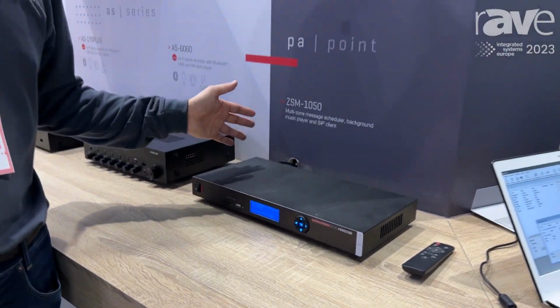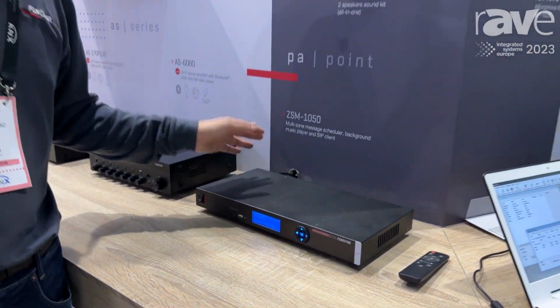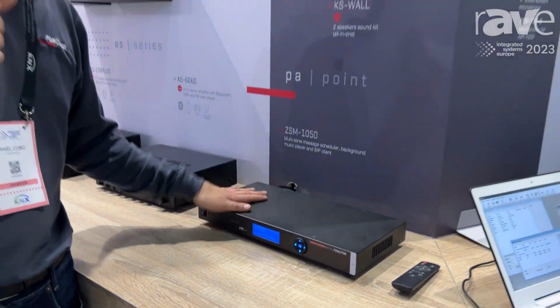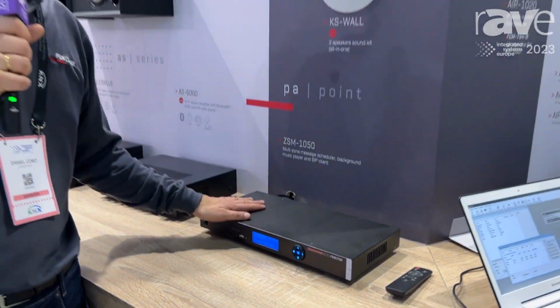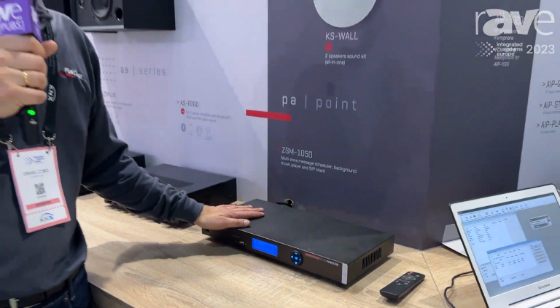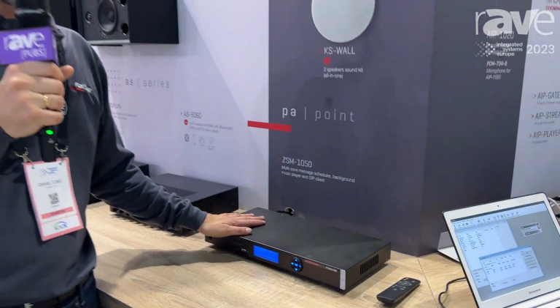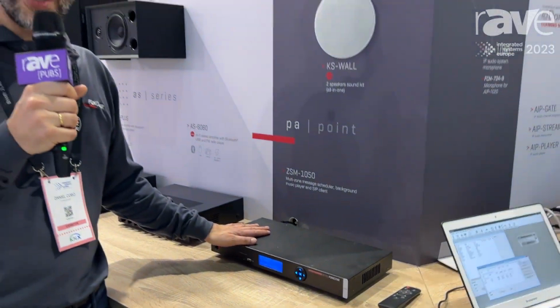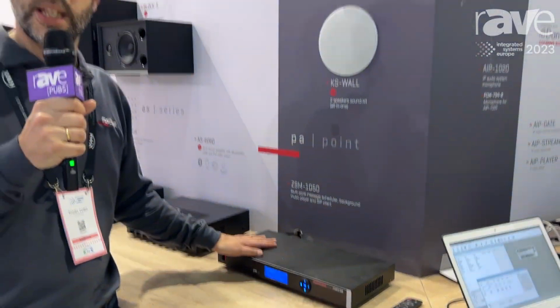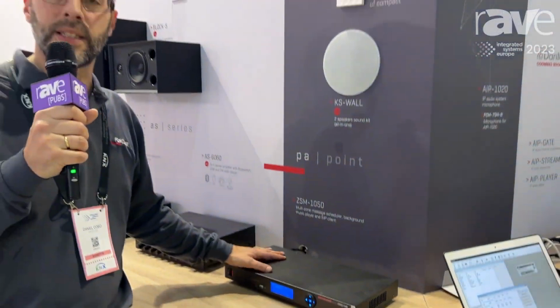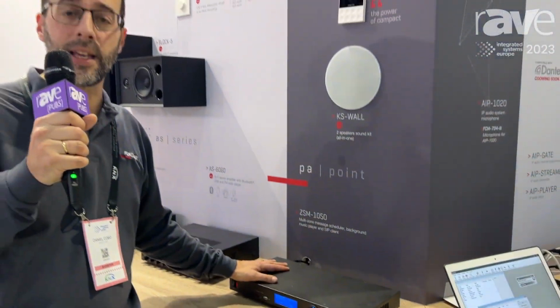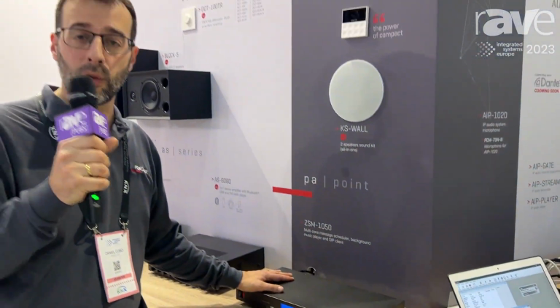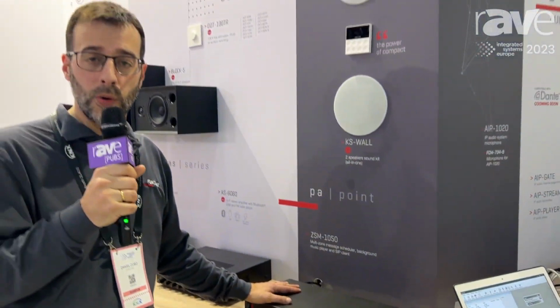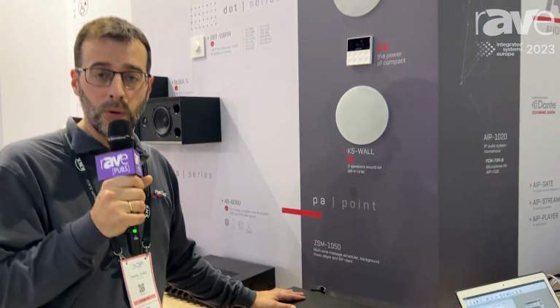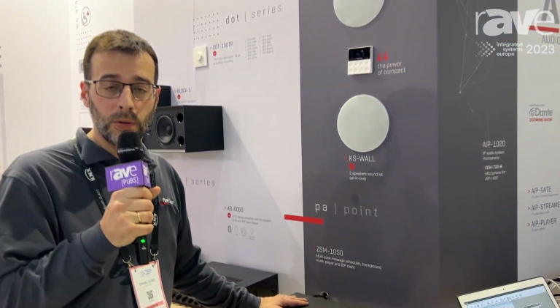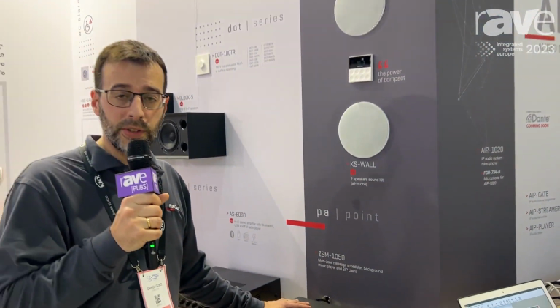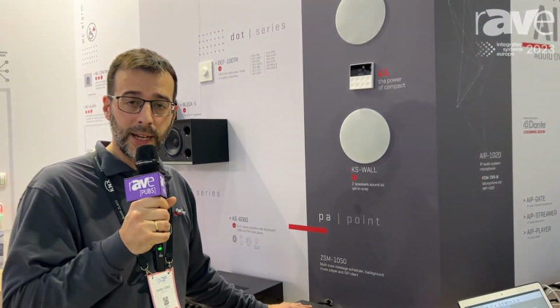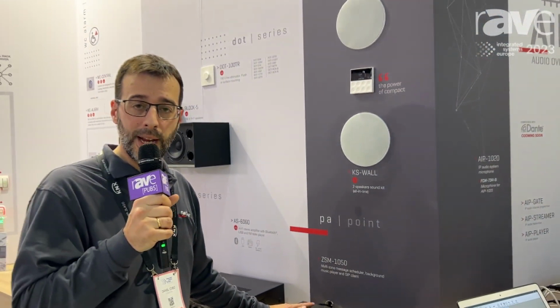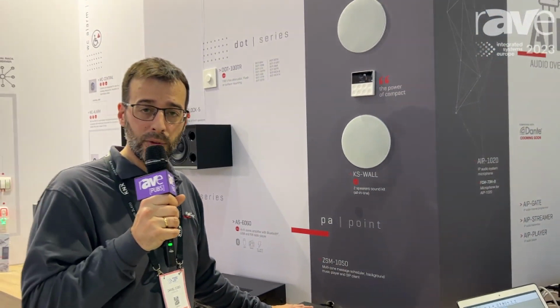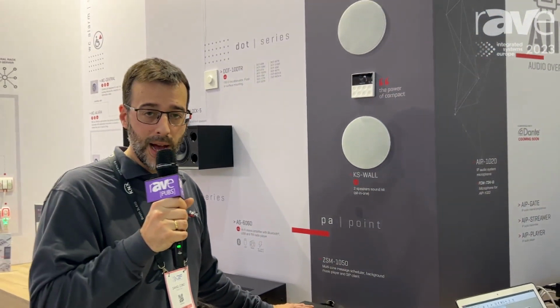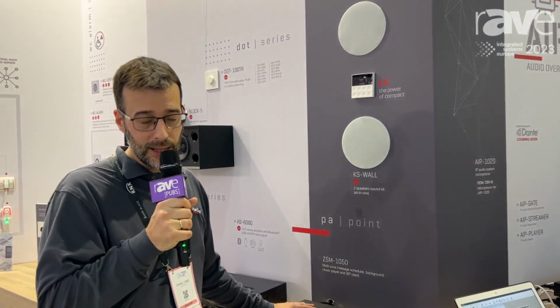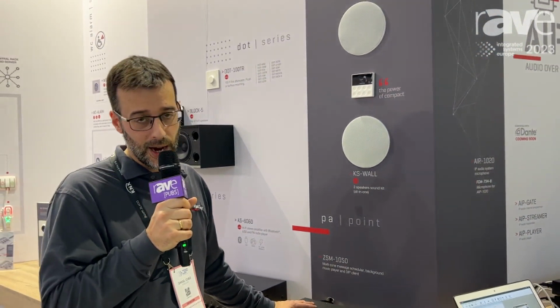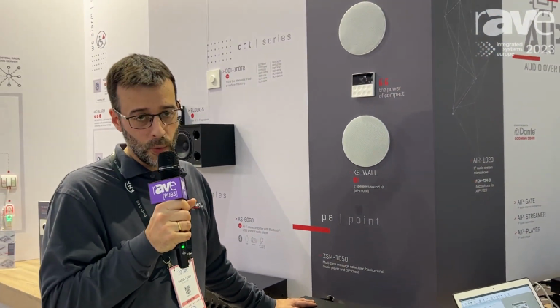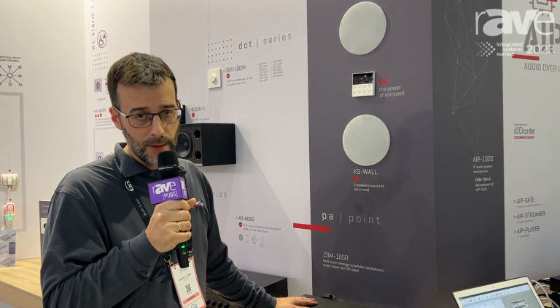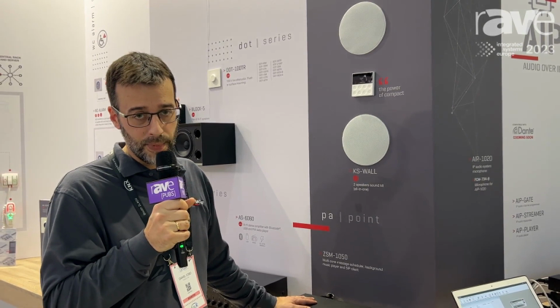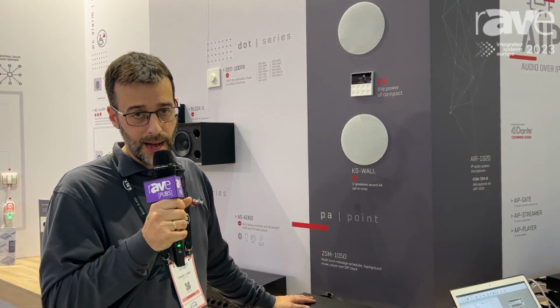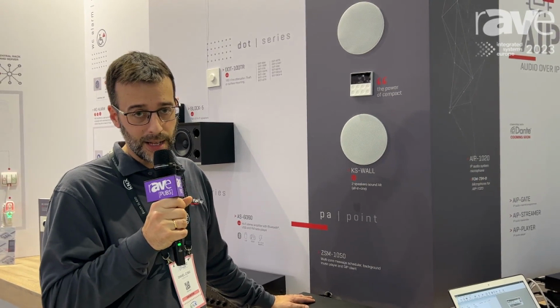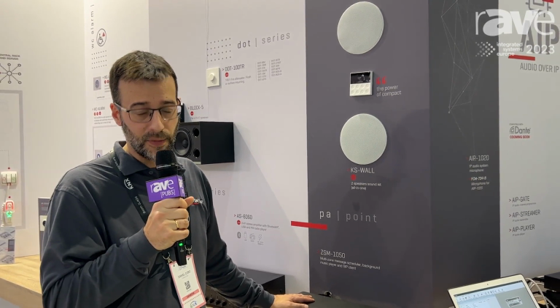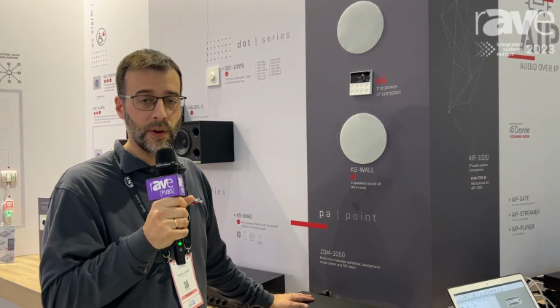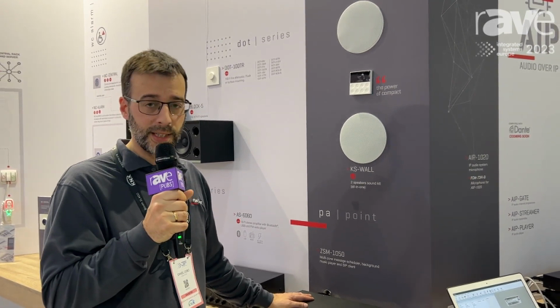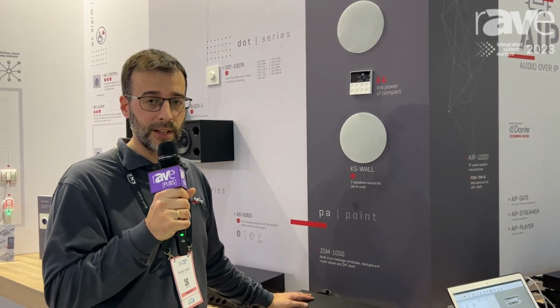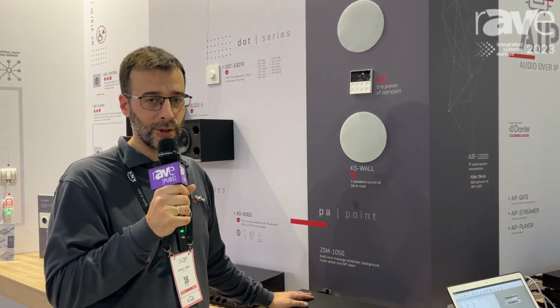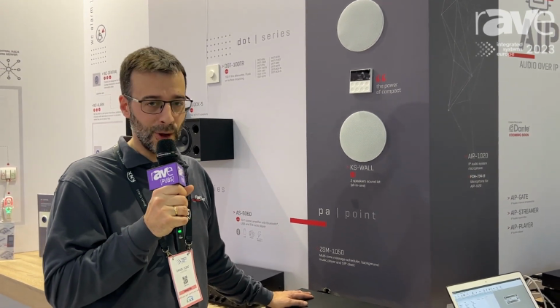For more information, don't hesitate to check it out at our website at Fonestar.com.